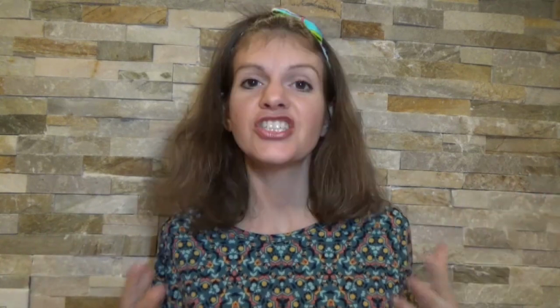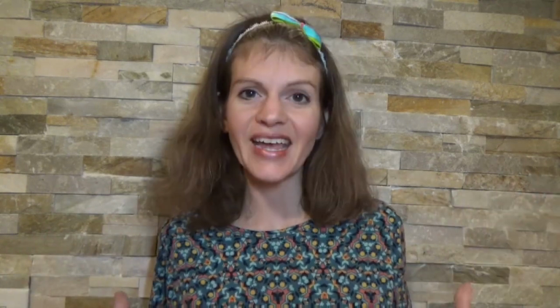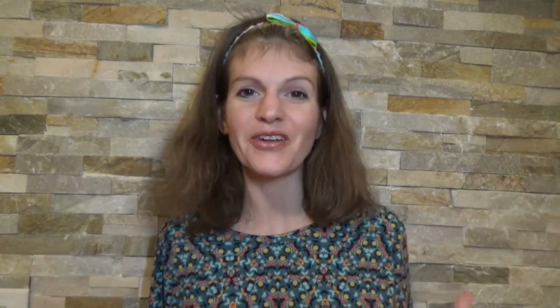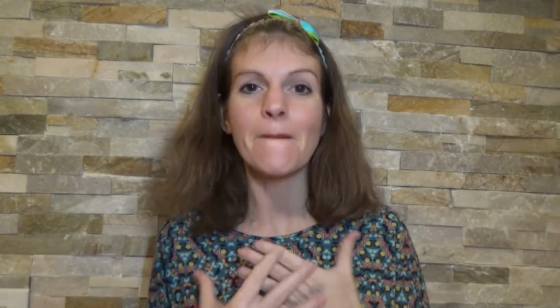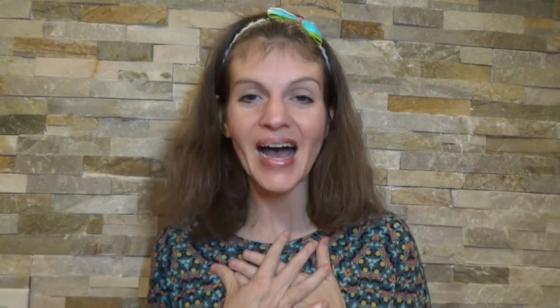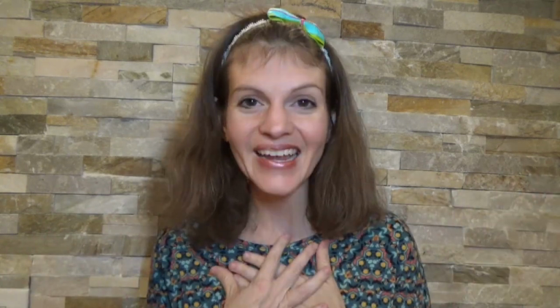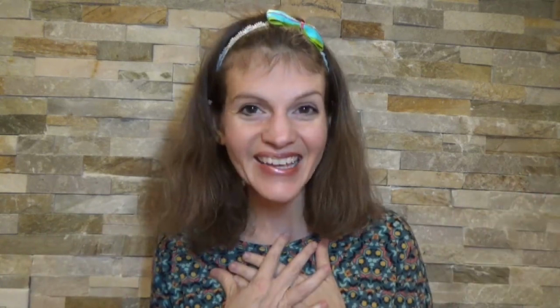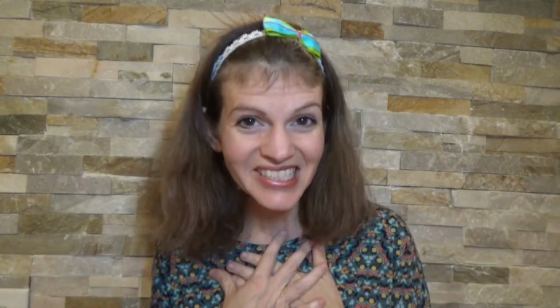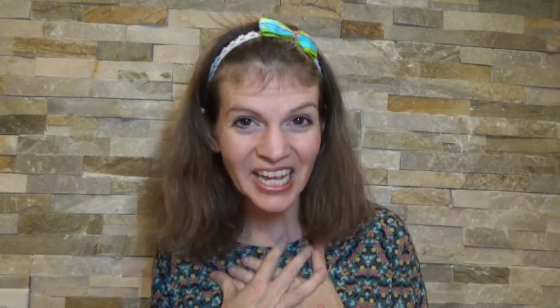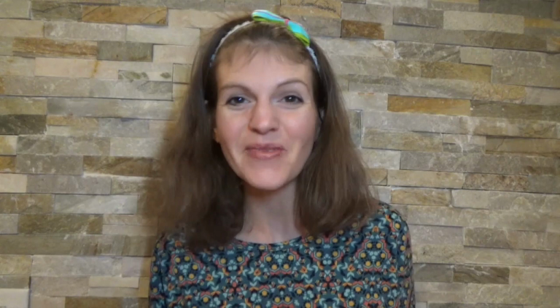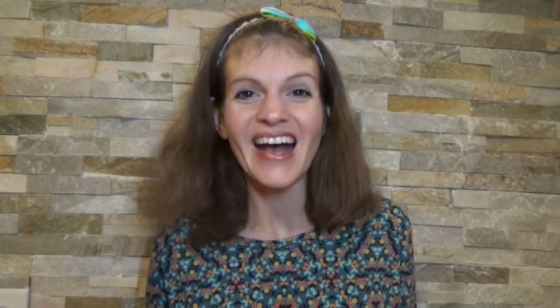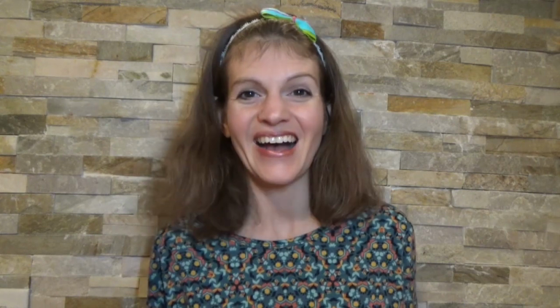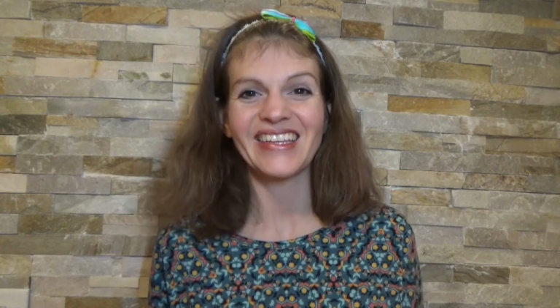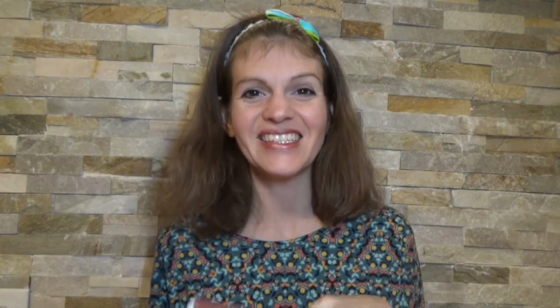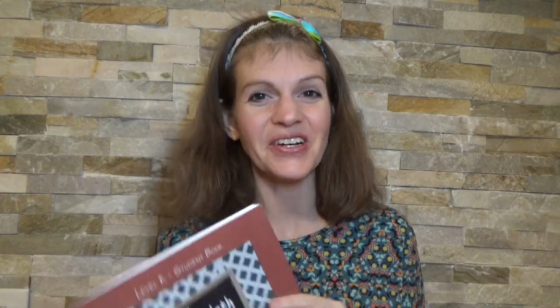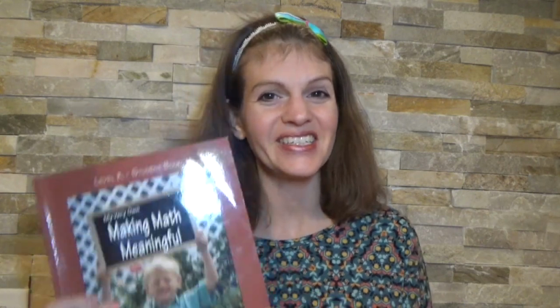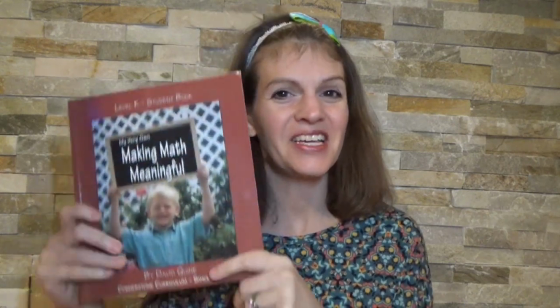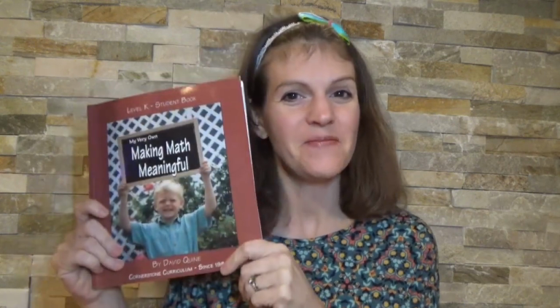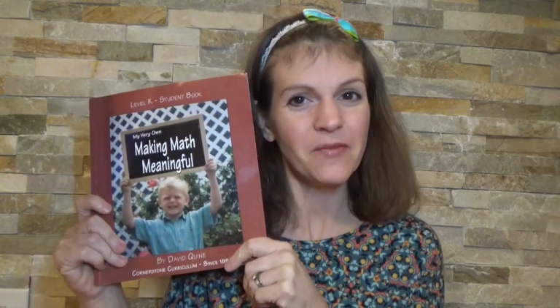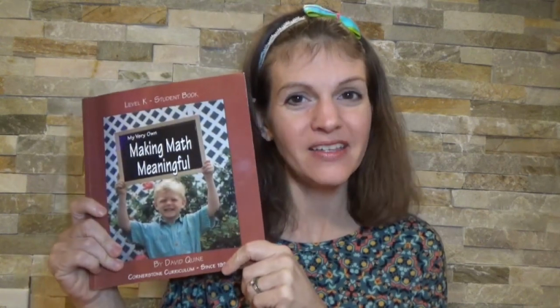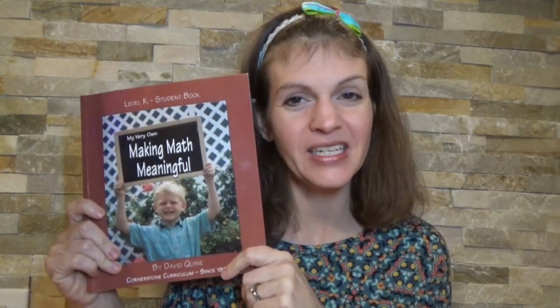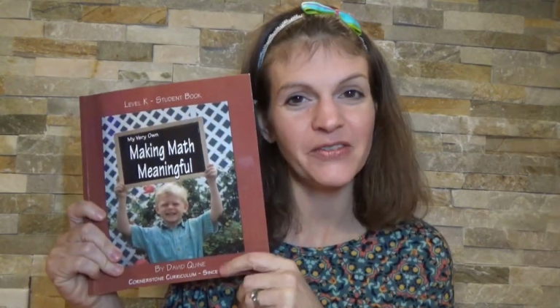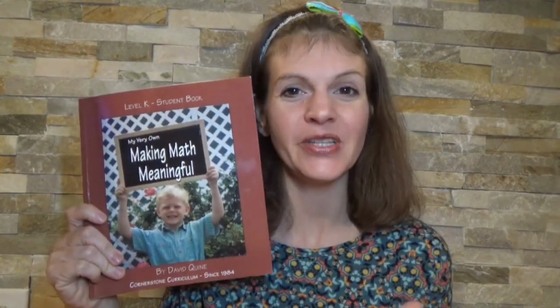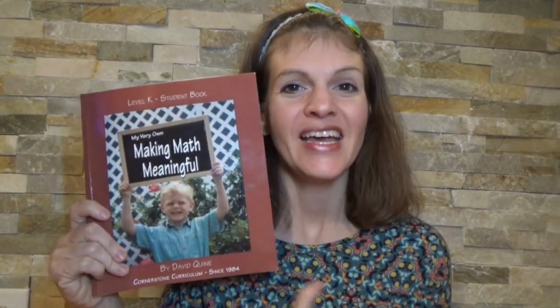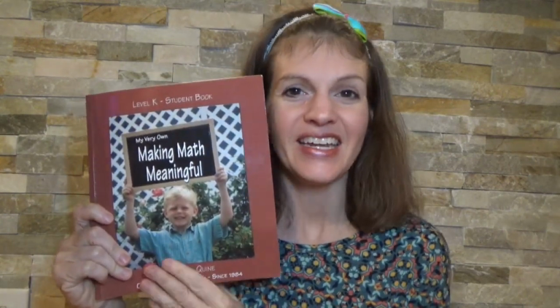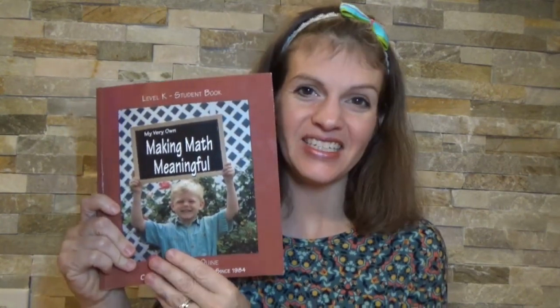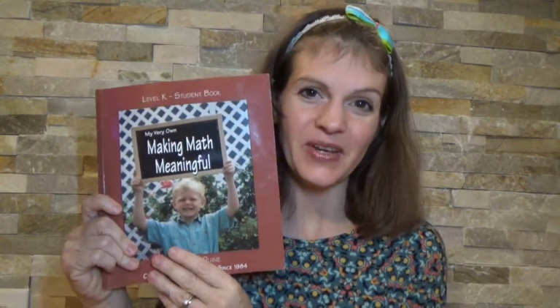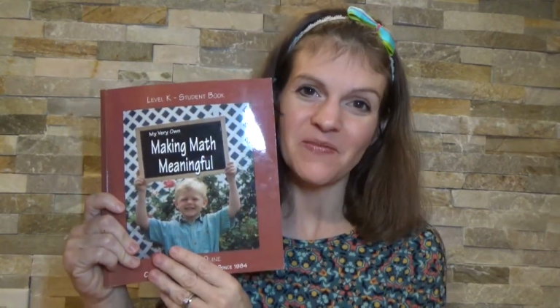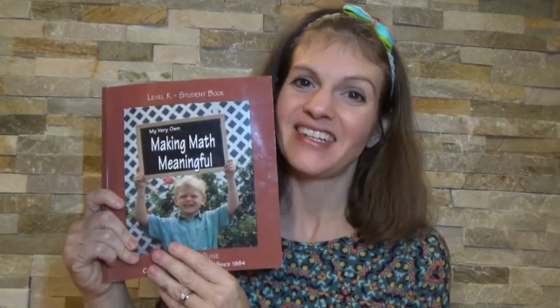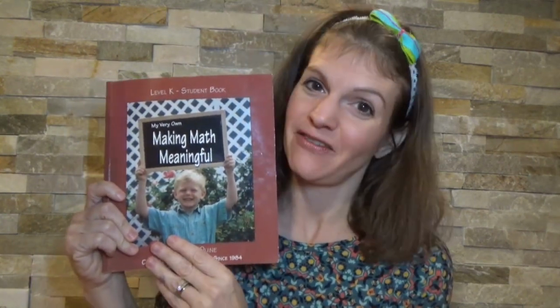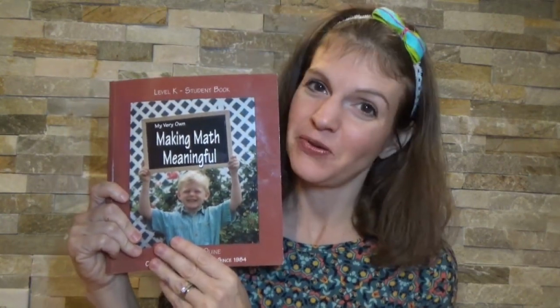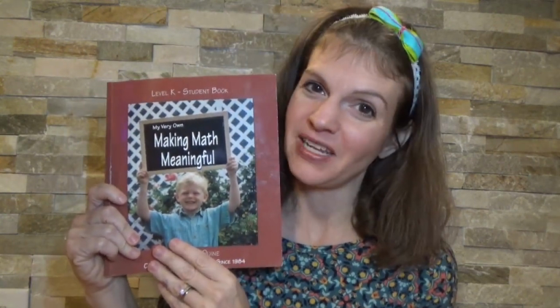Check out my hidden gem — I like to call it Make Math Meaningful, and it is written by David Quint.